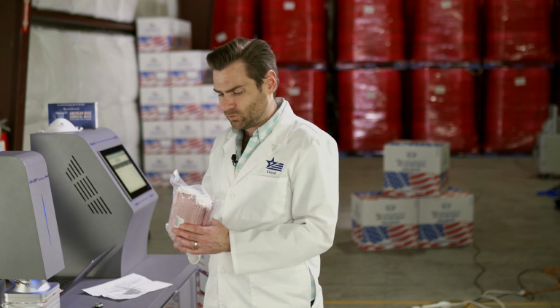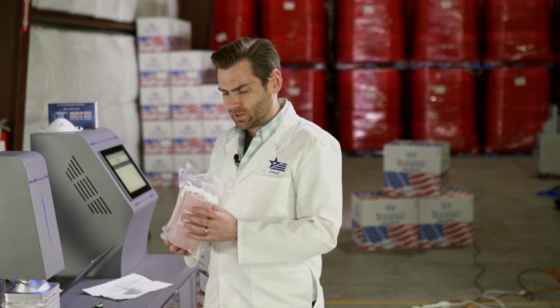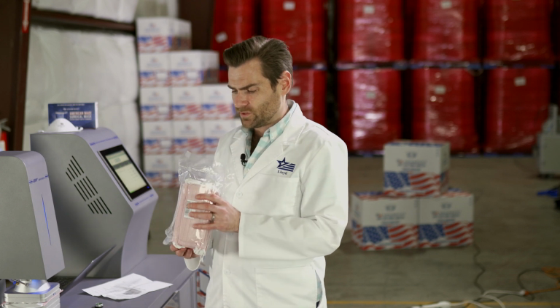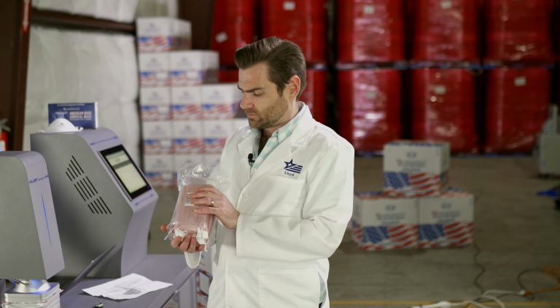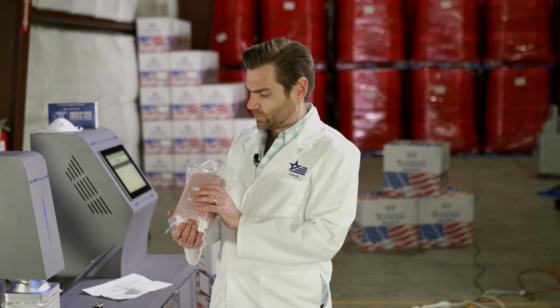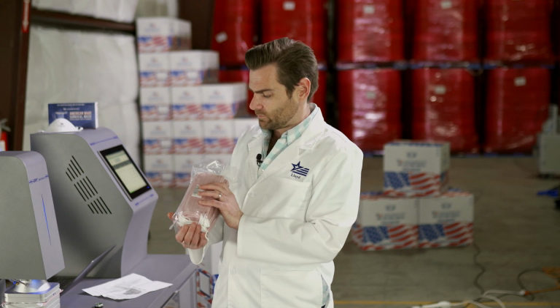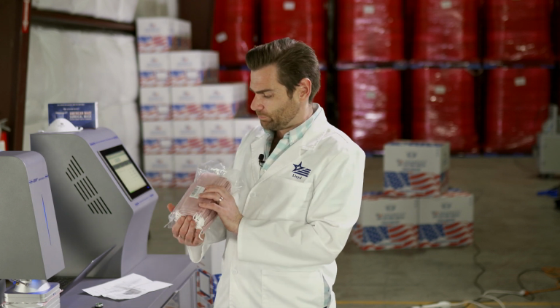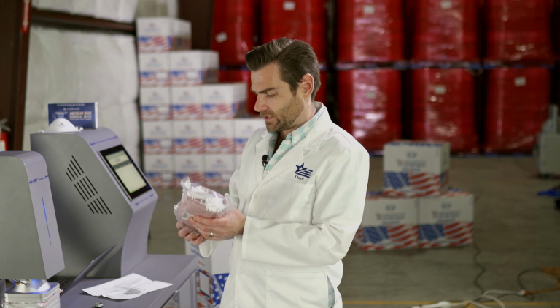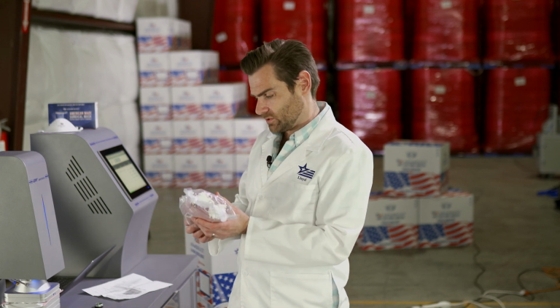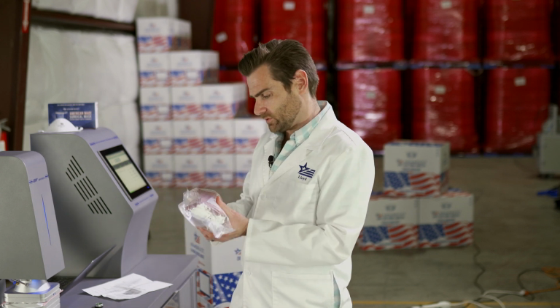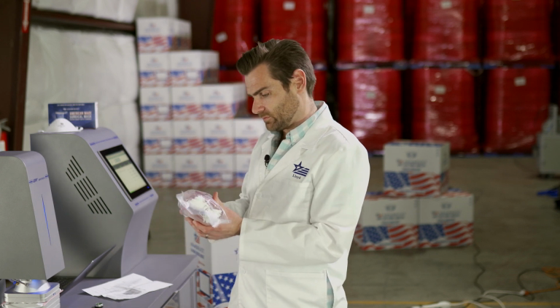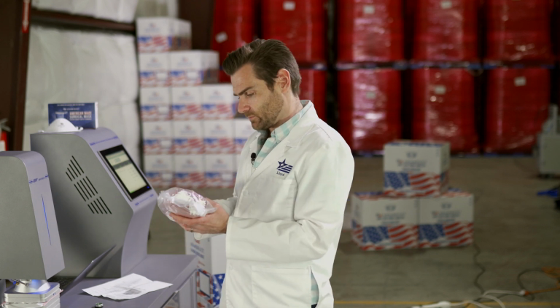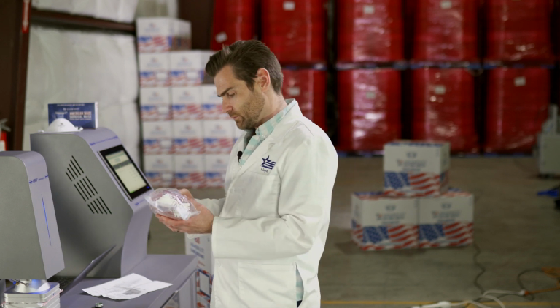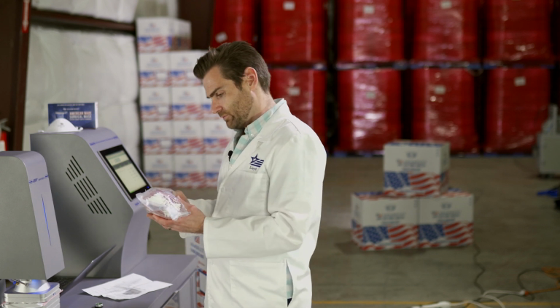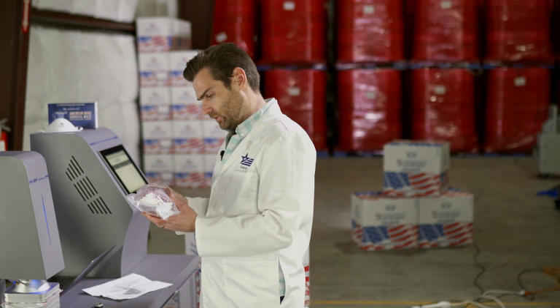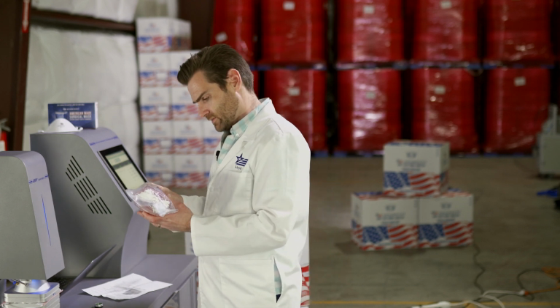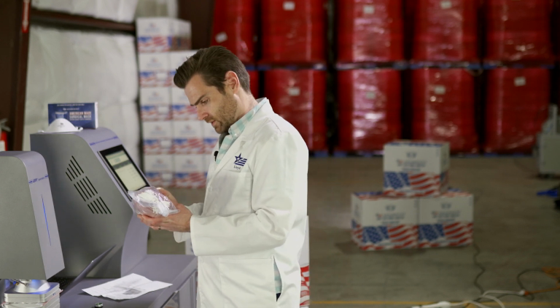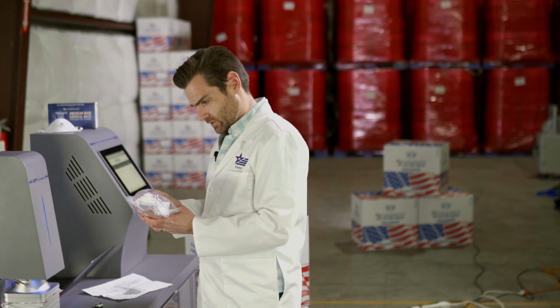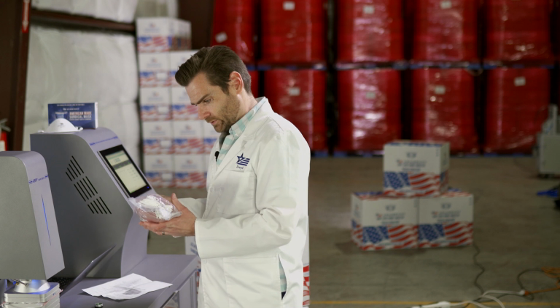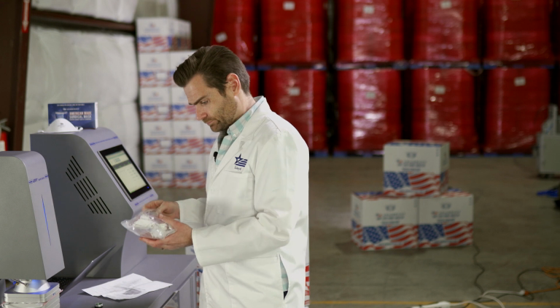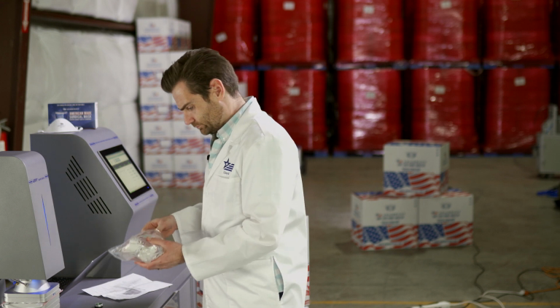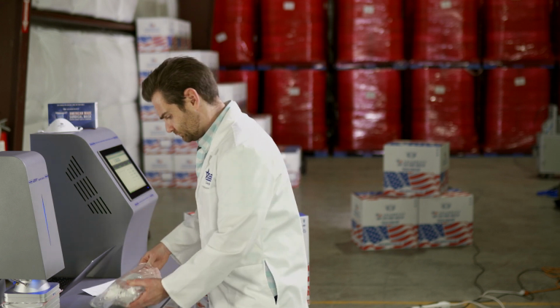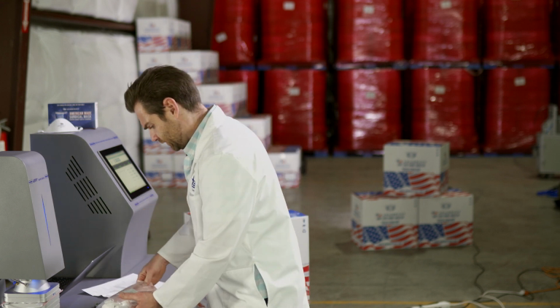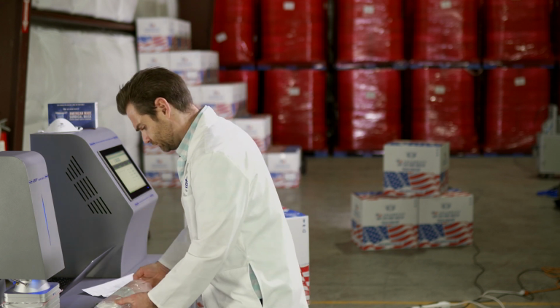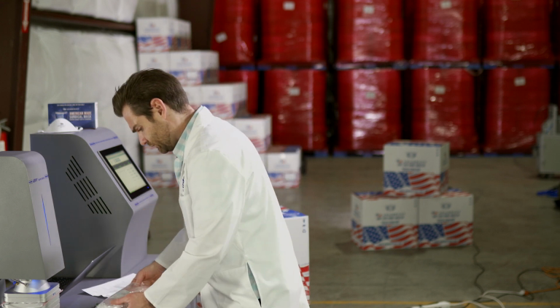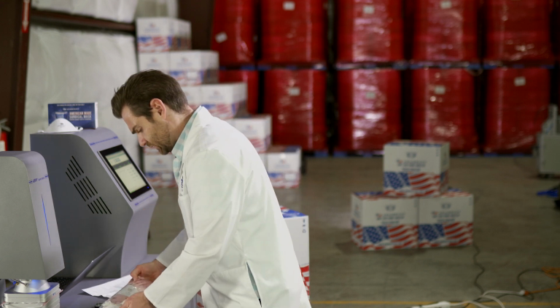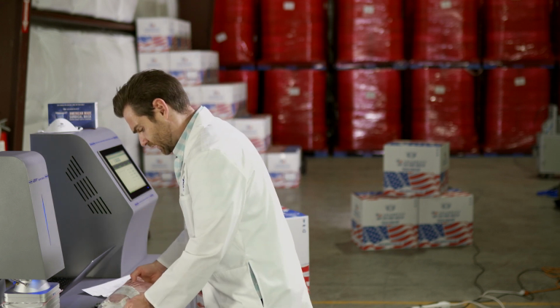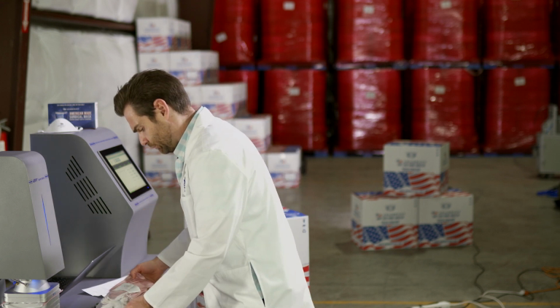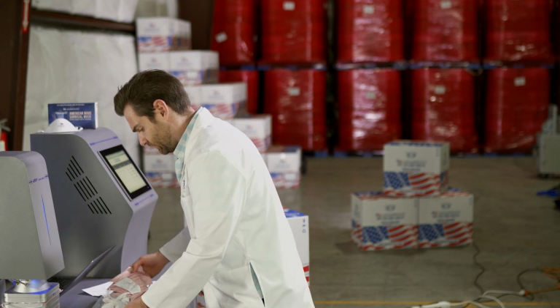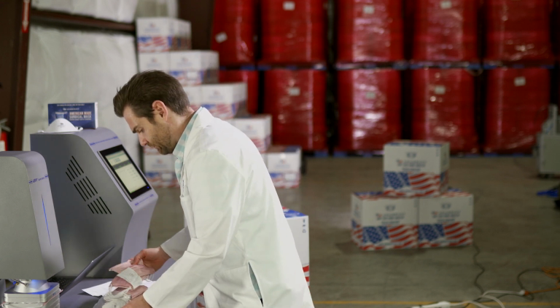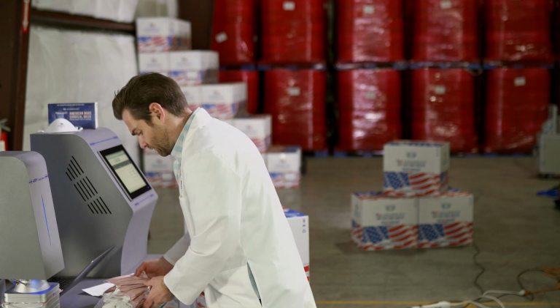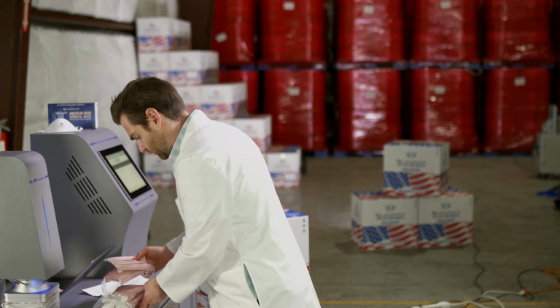I don't love the way this packaging looks. It doesn't make me feel like it's sanitary. I've got to put this on my face and all.